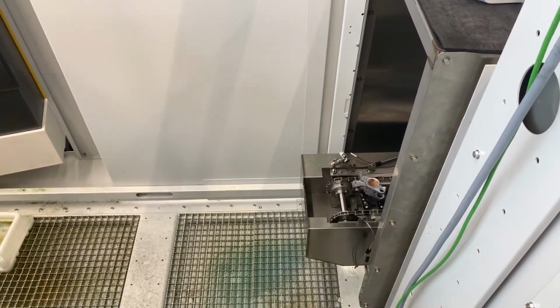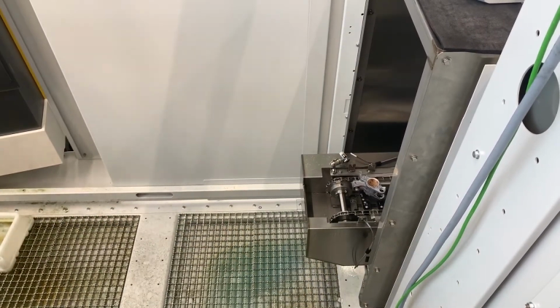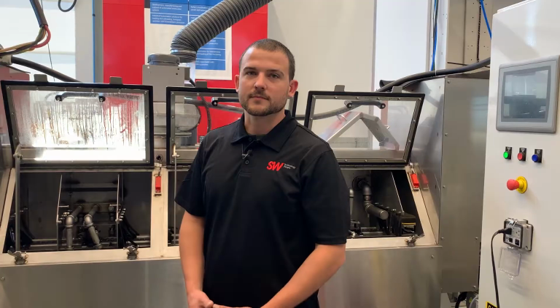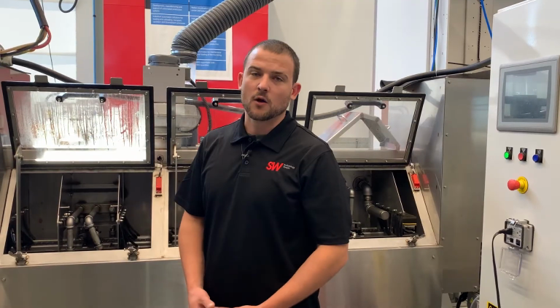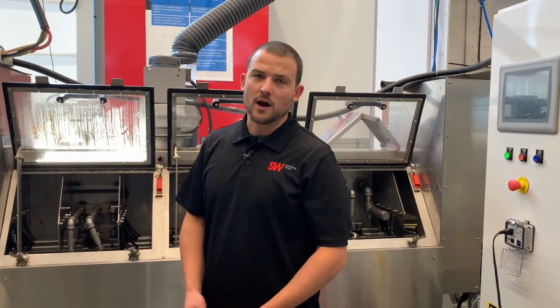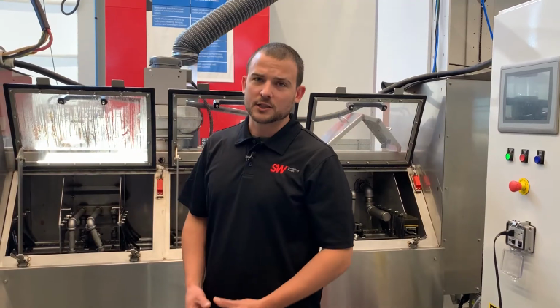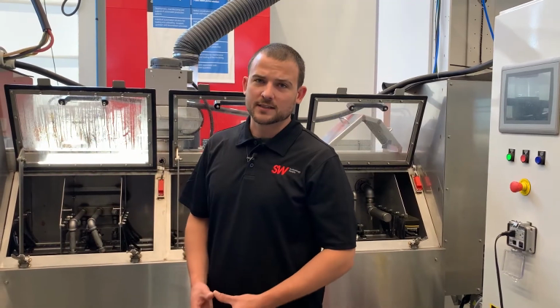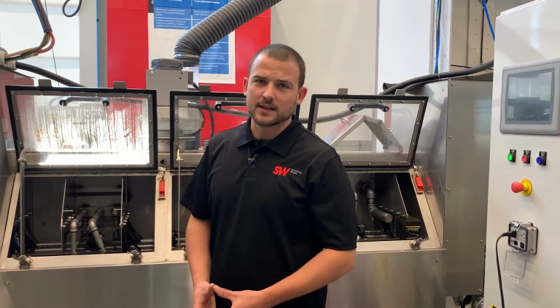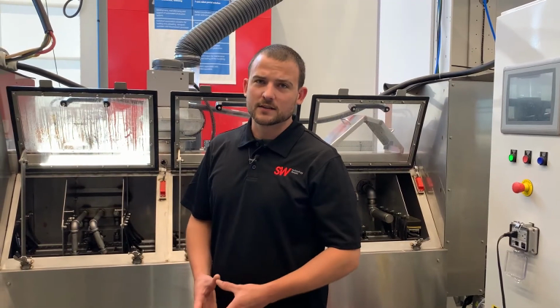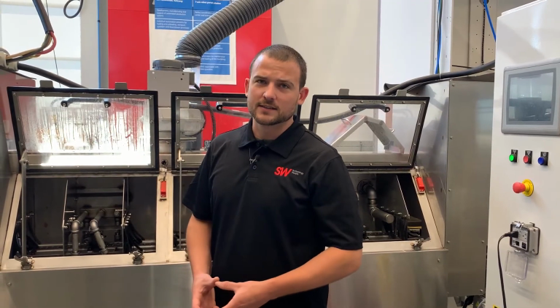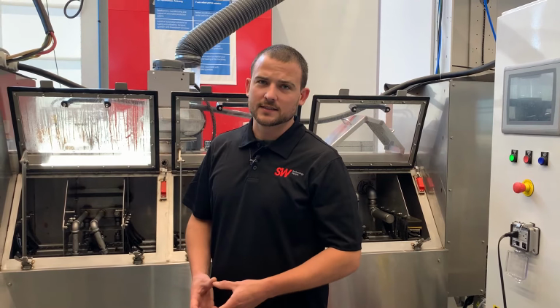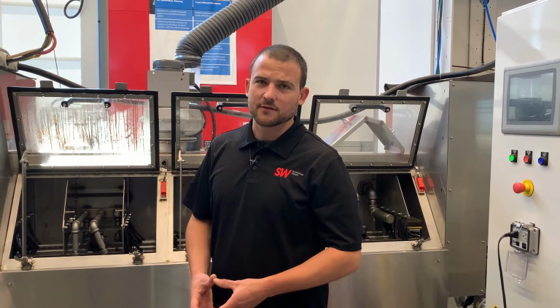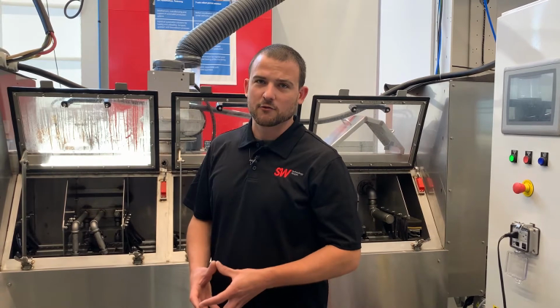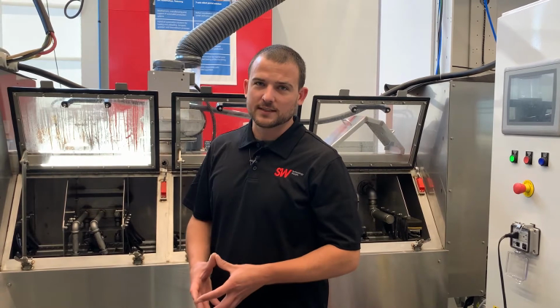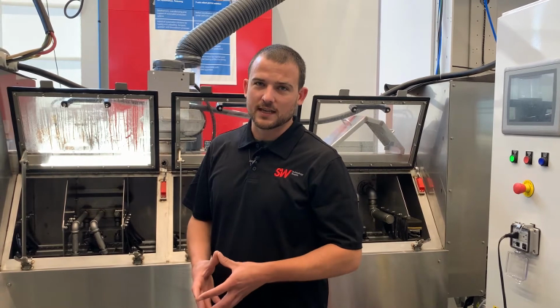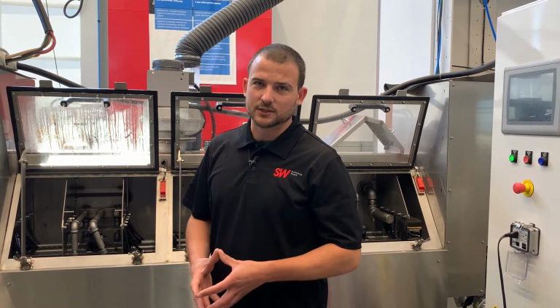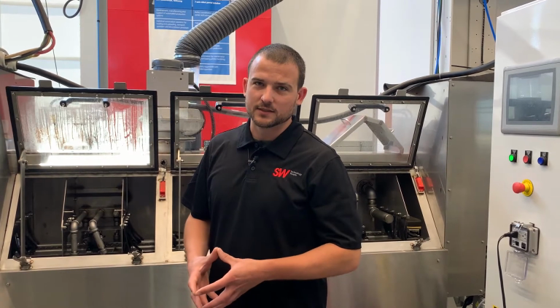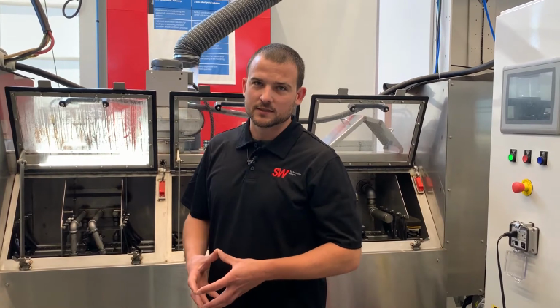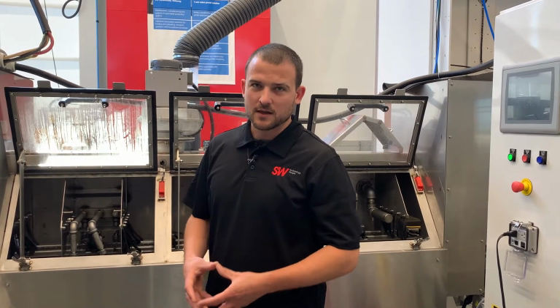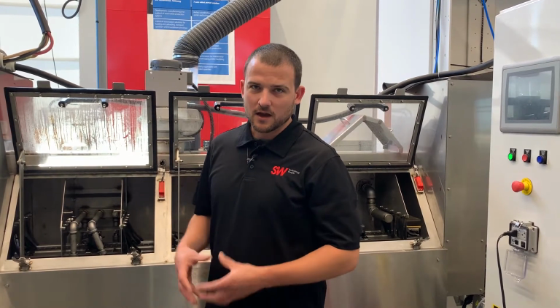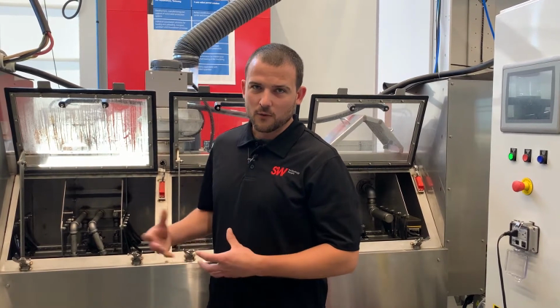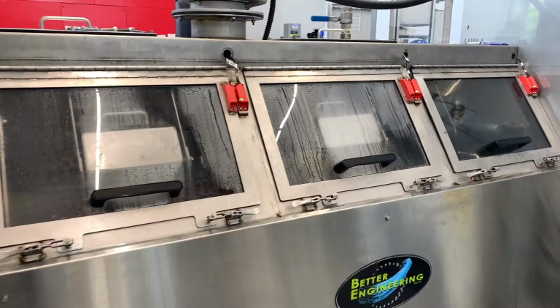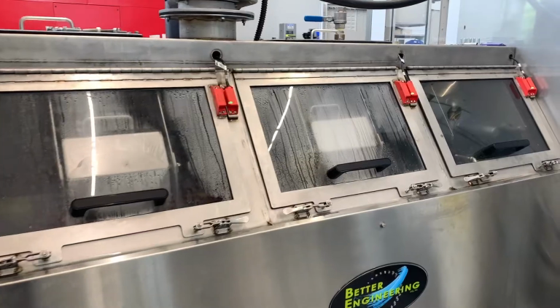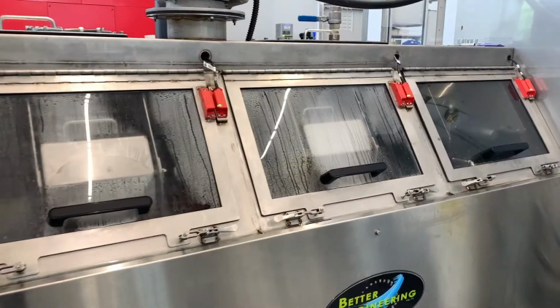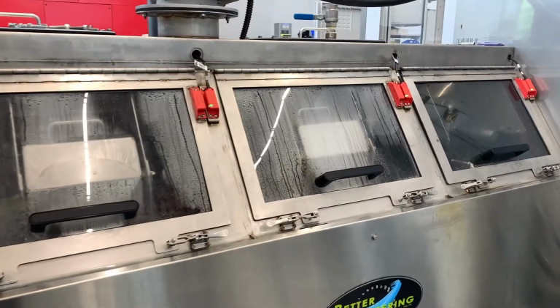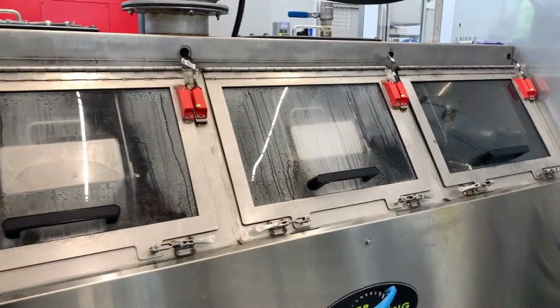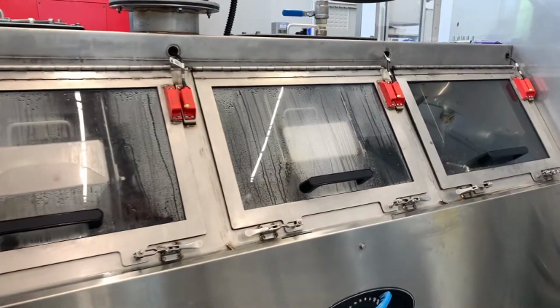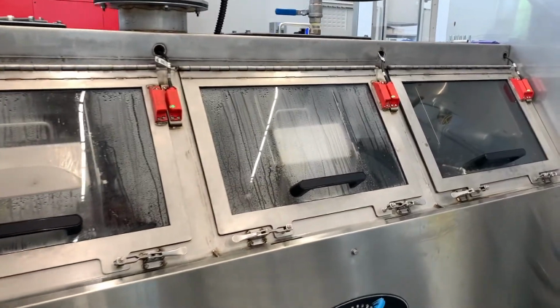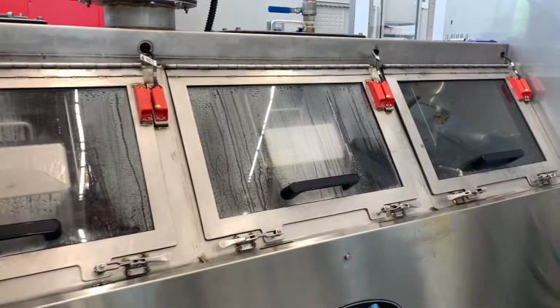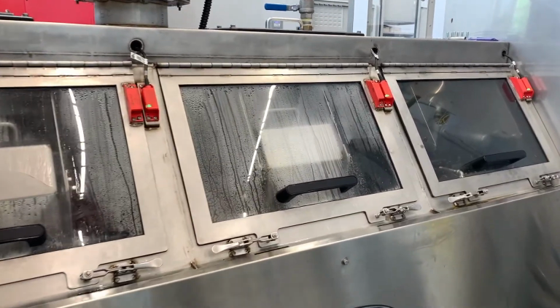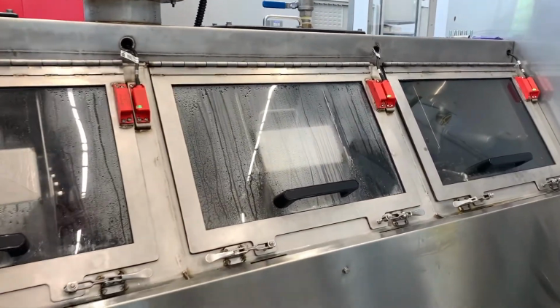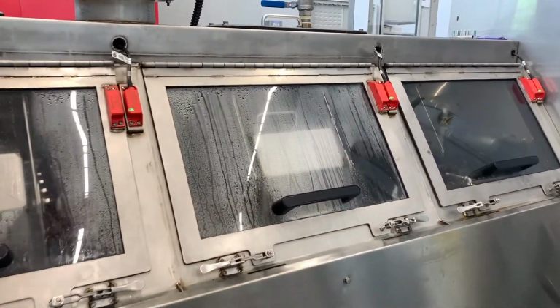Our washing cycle consists of three stations: washing, rinsing, and drying.